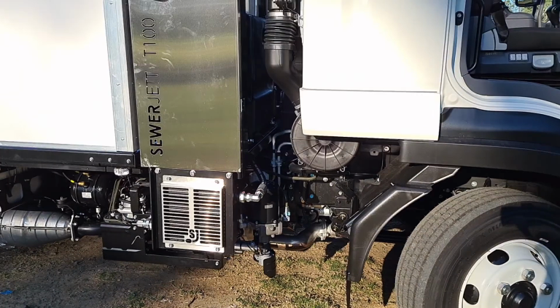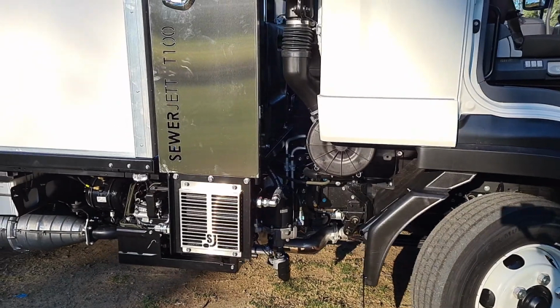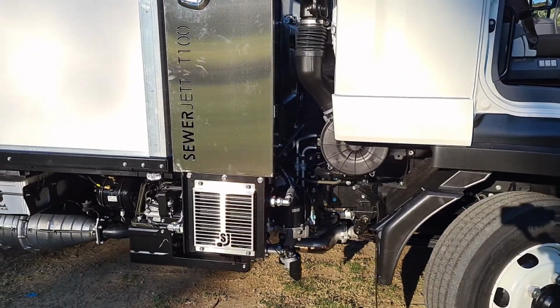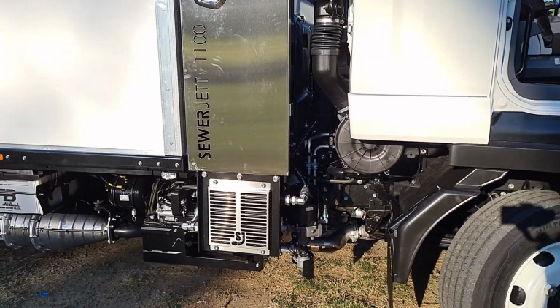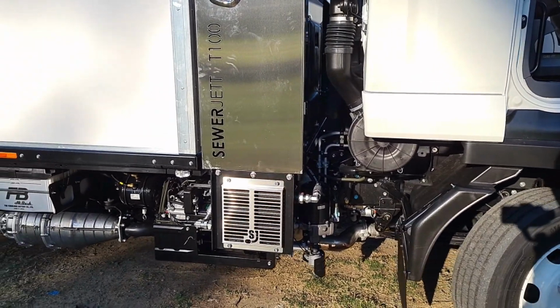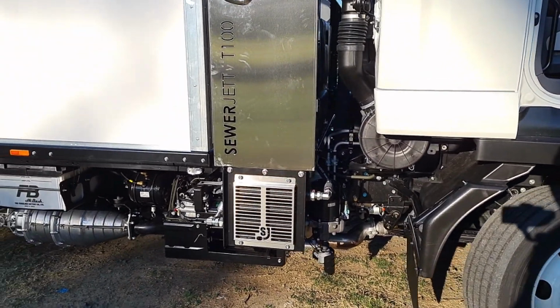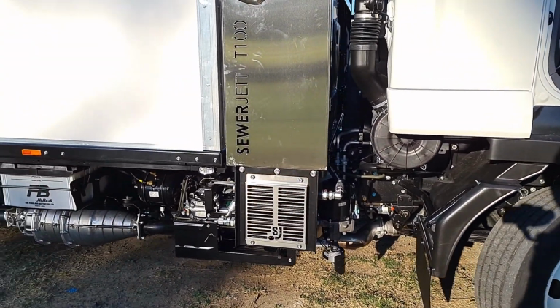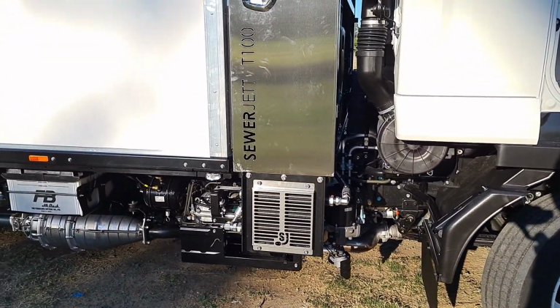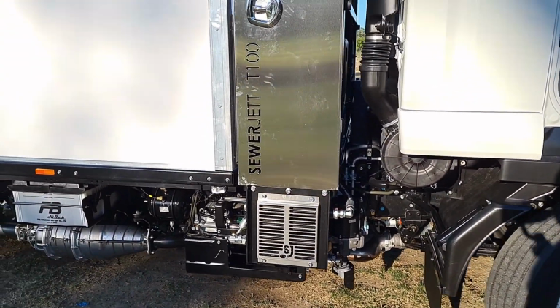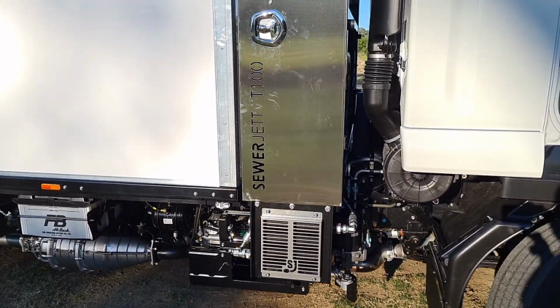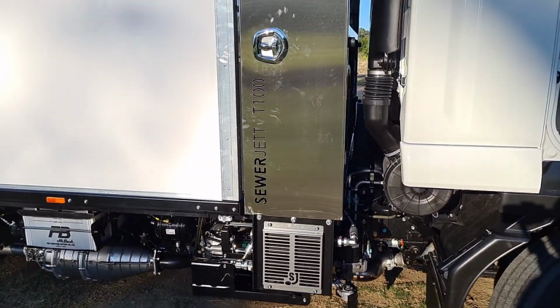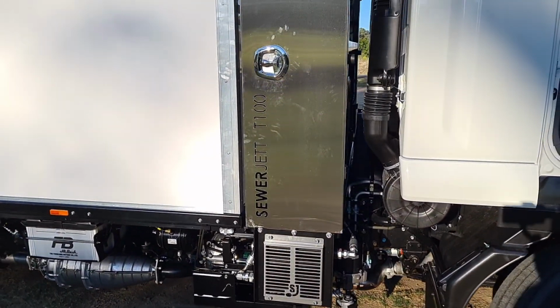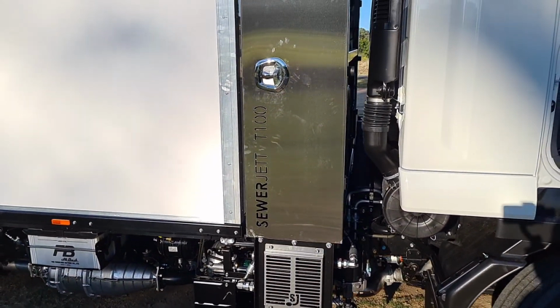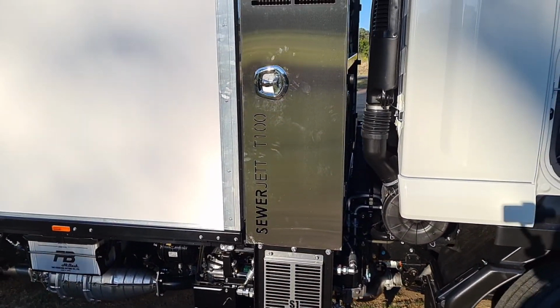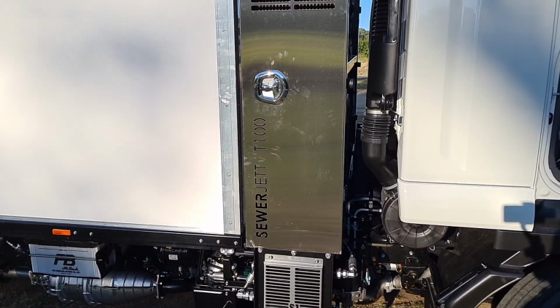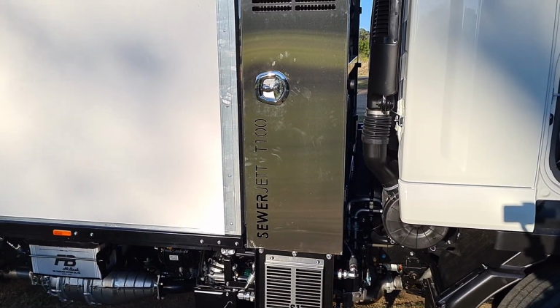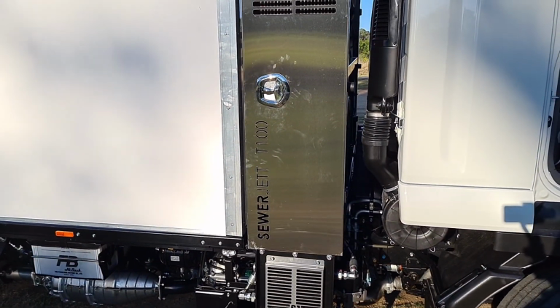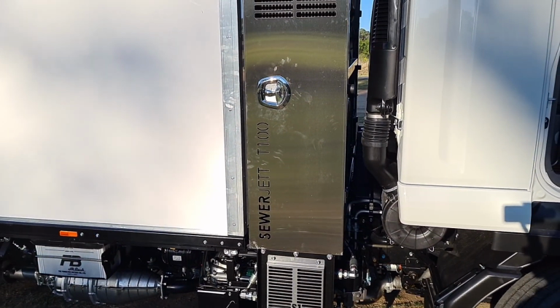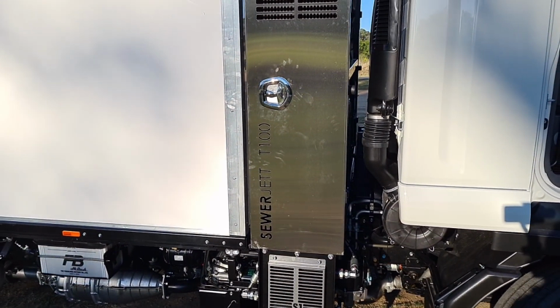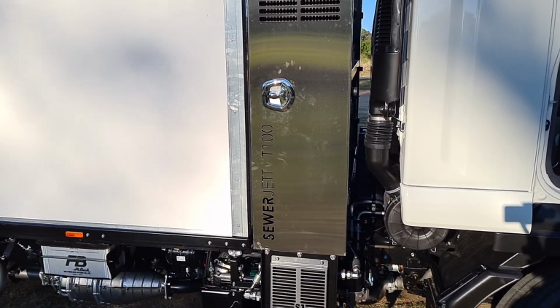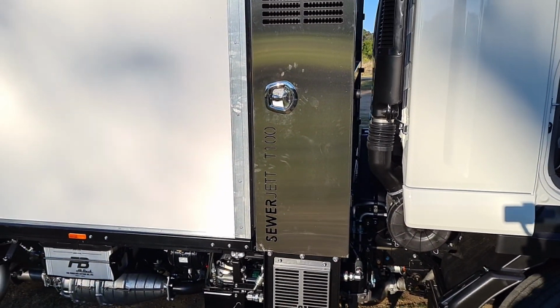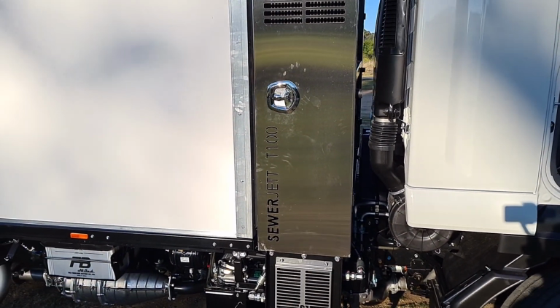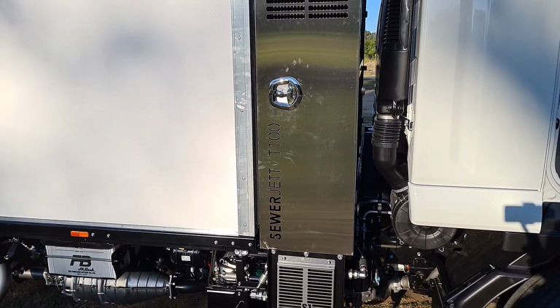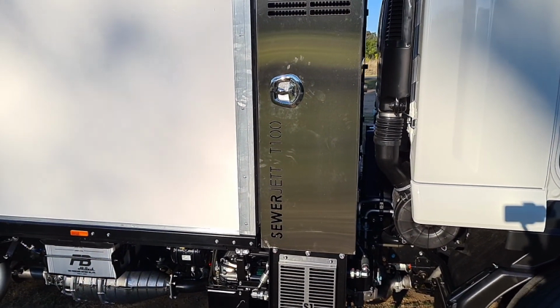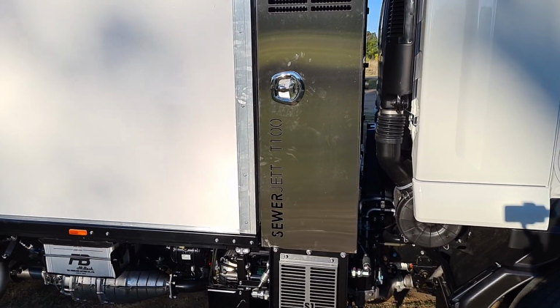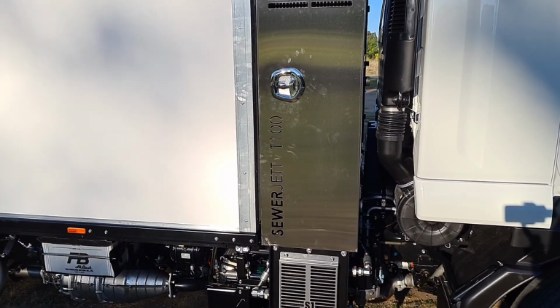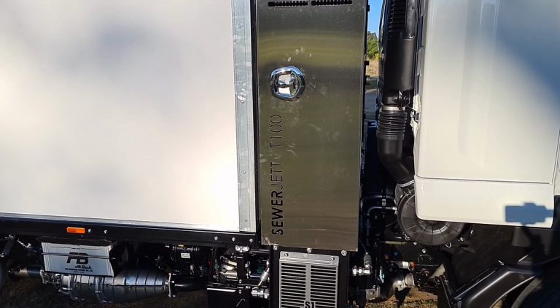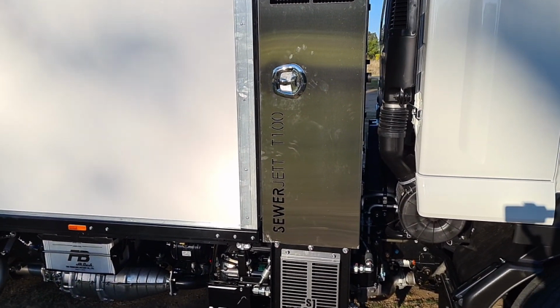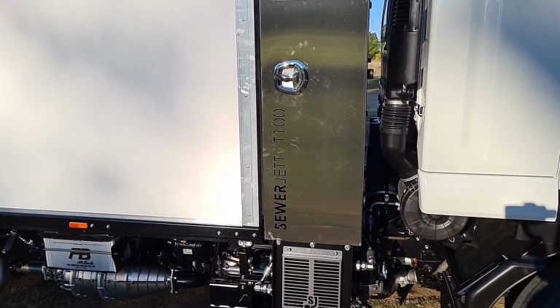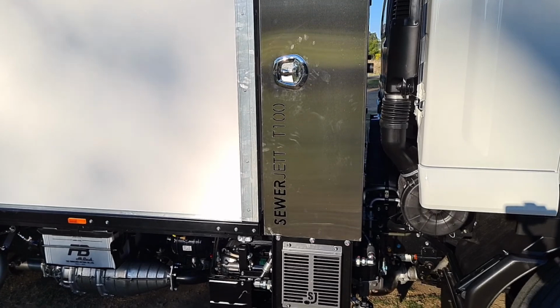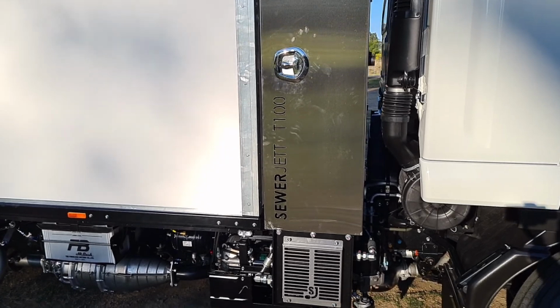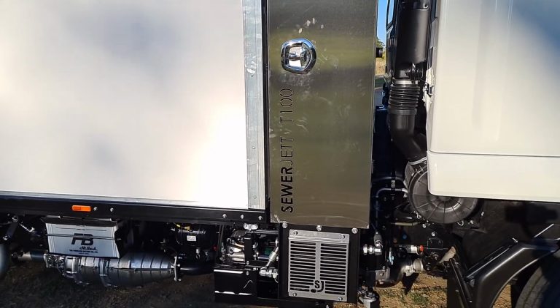They've got a transmission cooler, and in behind that behind the doors is the oil tank and all the hydraulics.